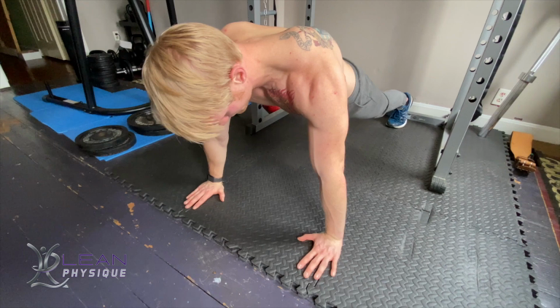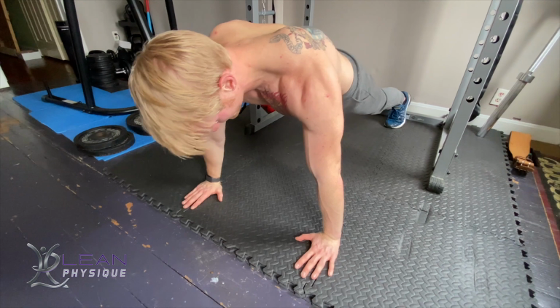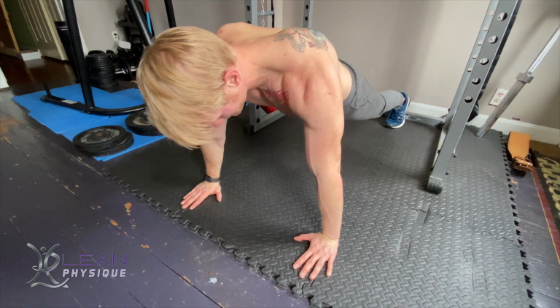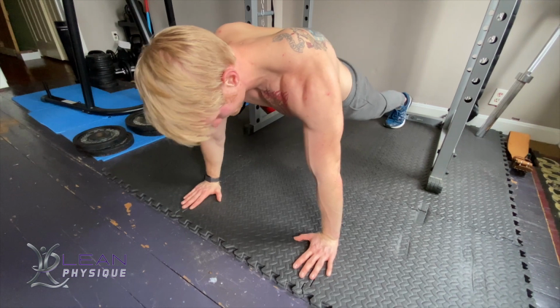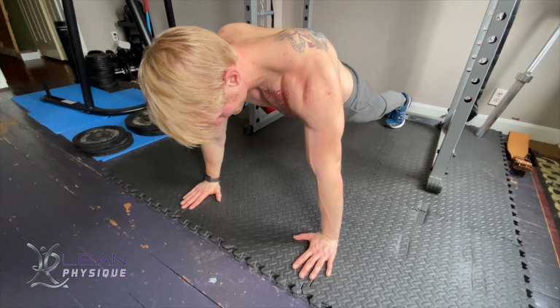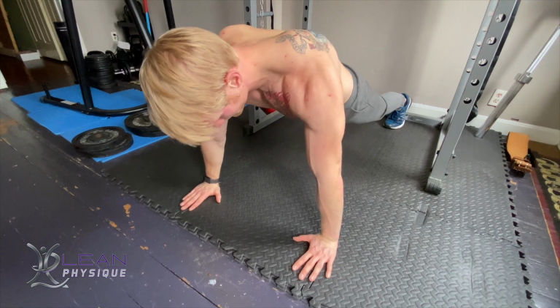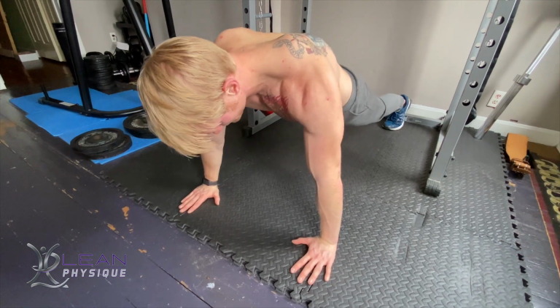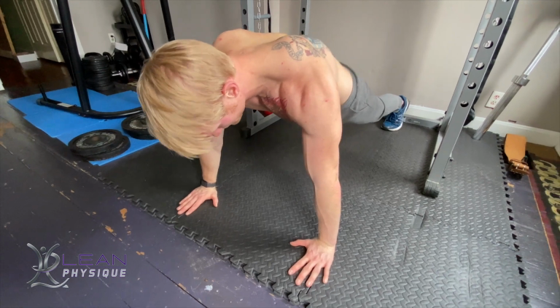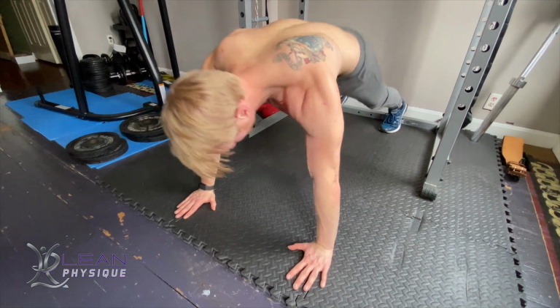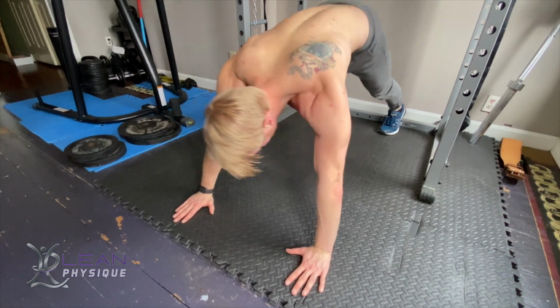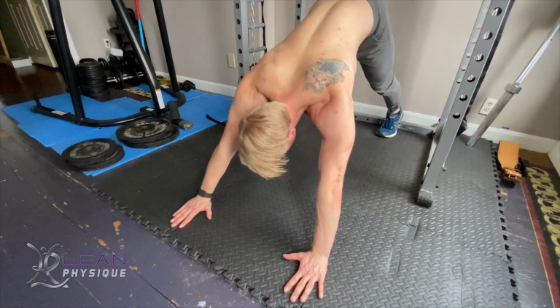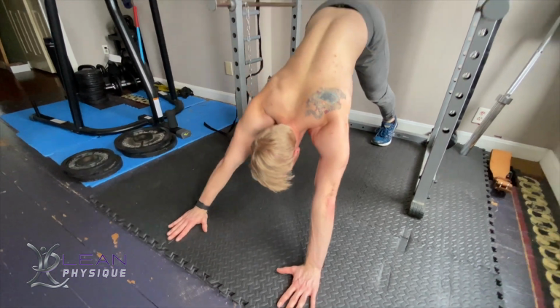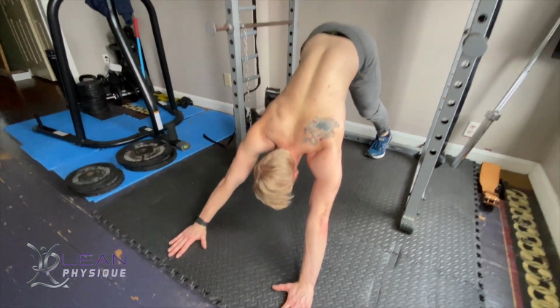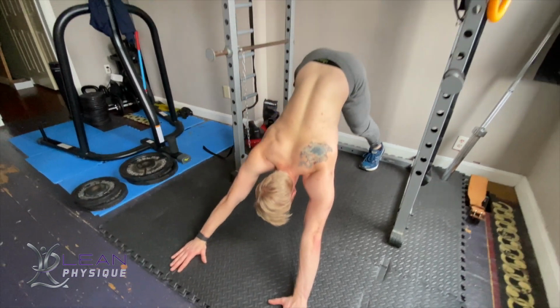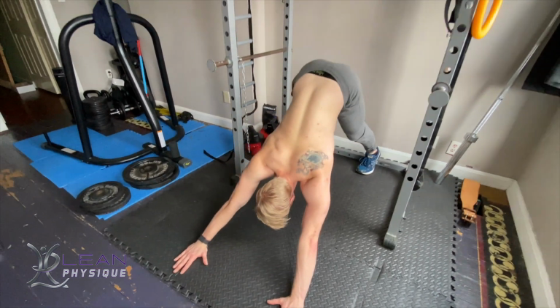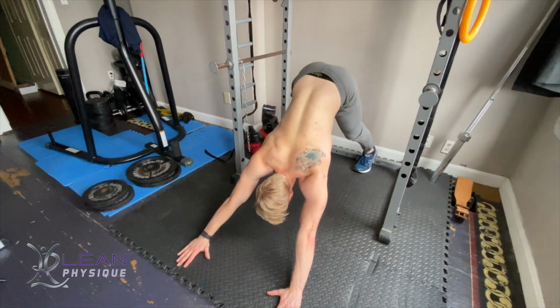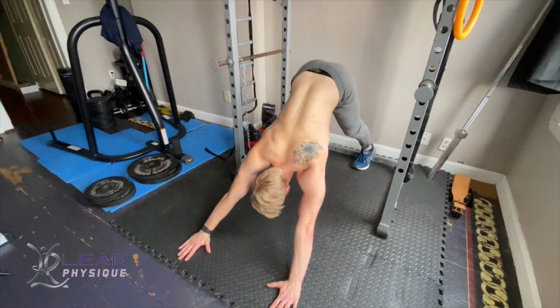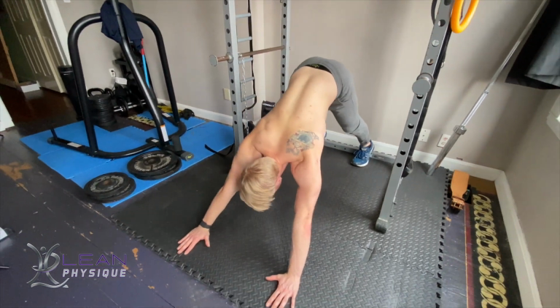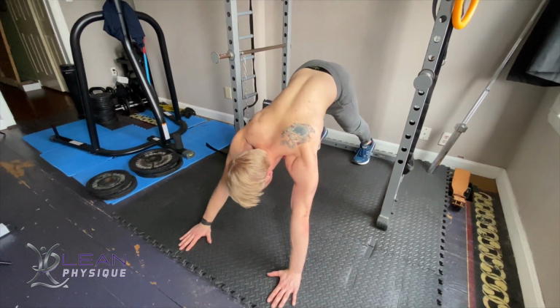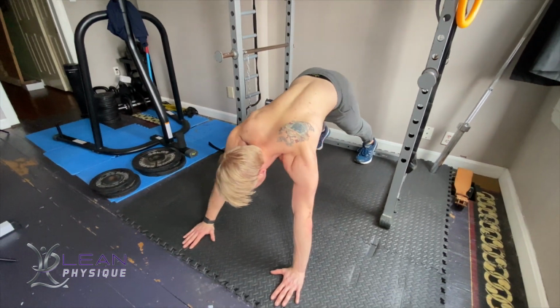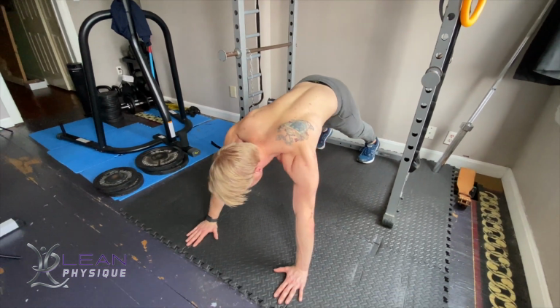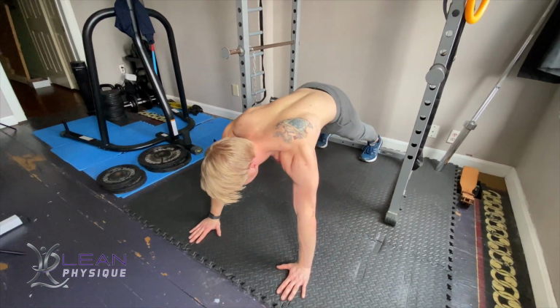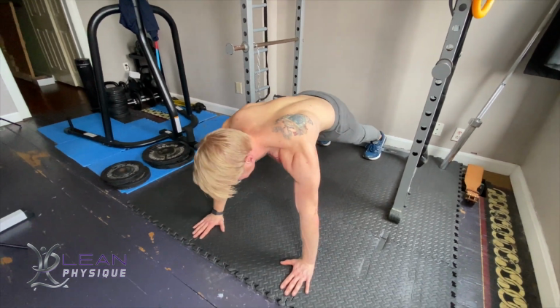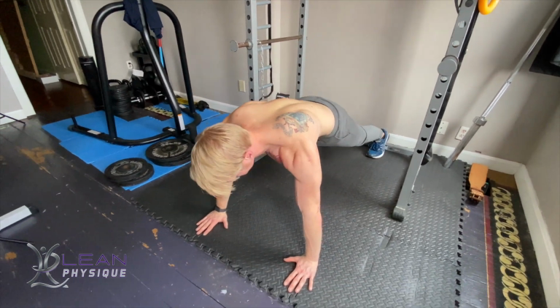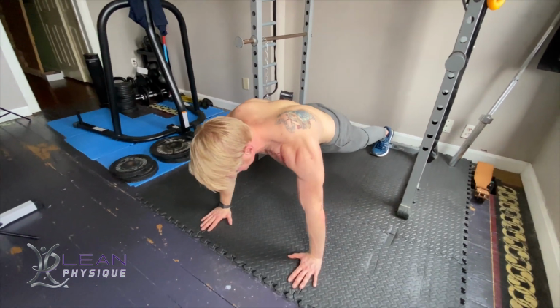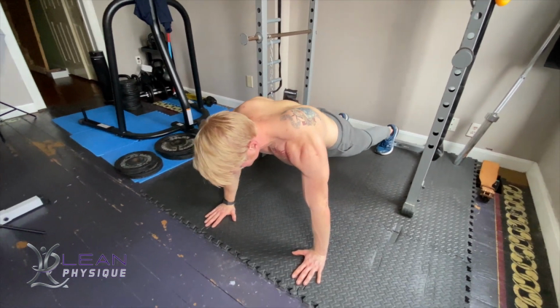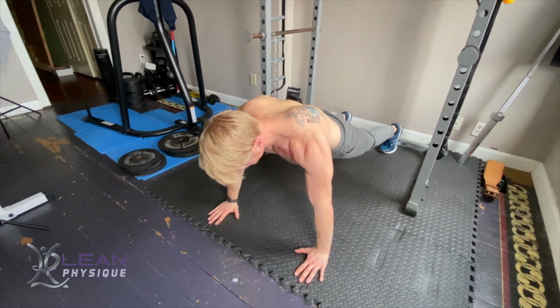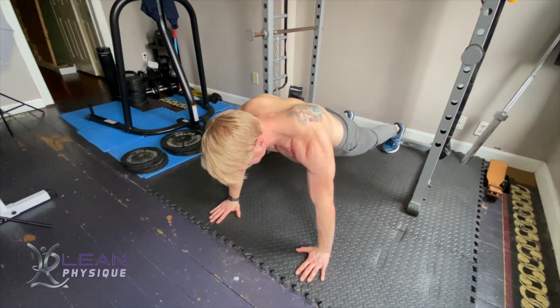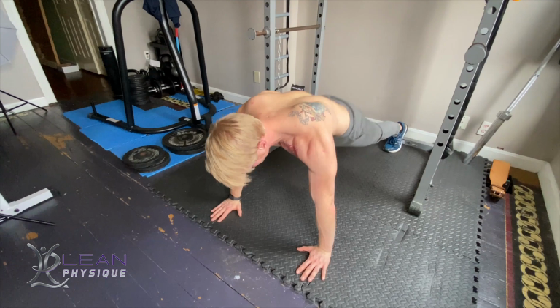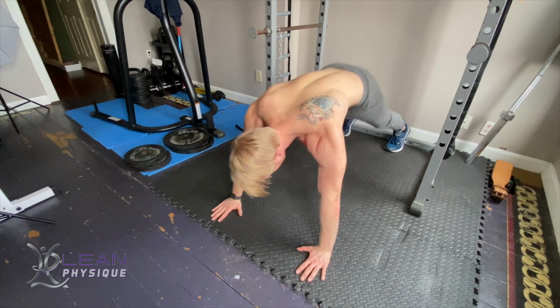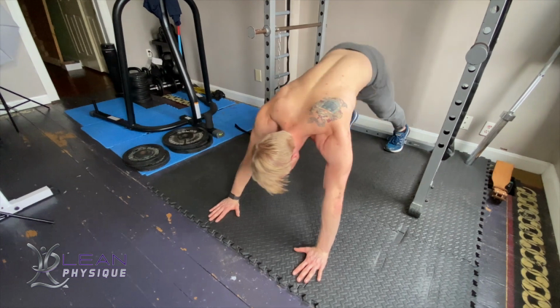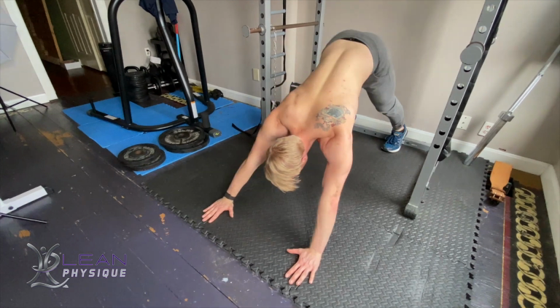Hello everyone, I'm John Klein-Henz from leanphysique.com. Today we're going to be looking at a plank pike exercise.